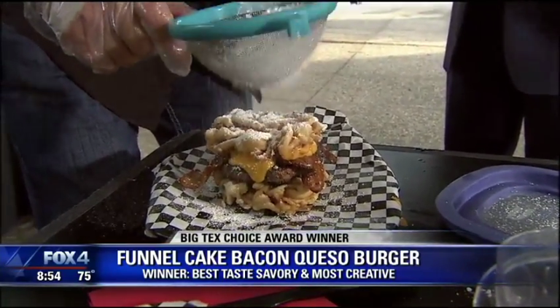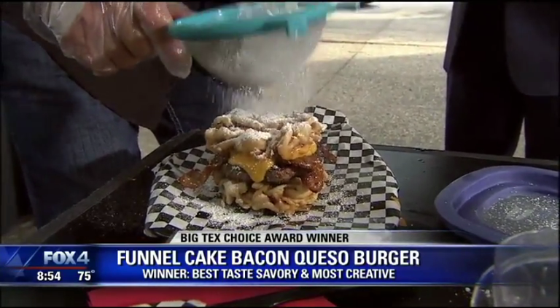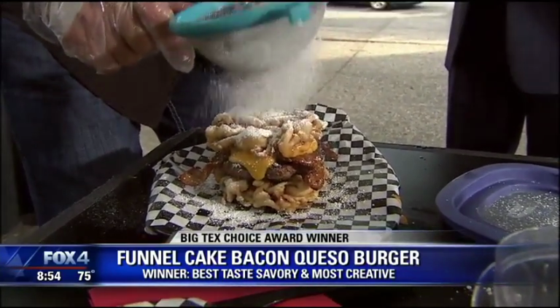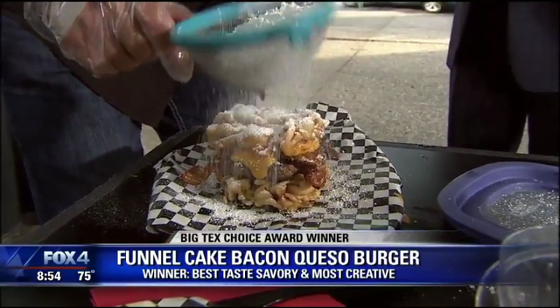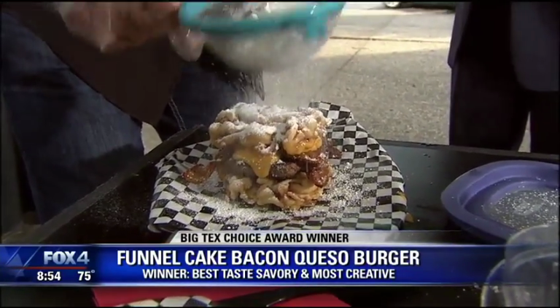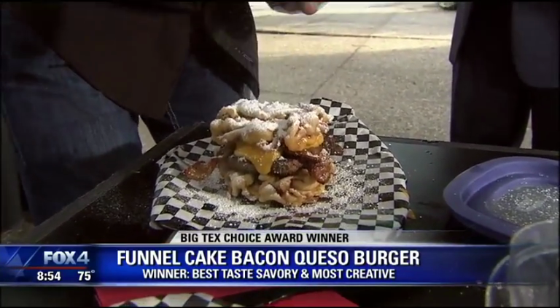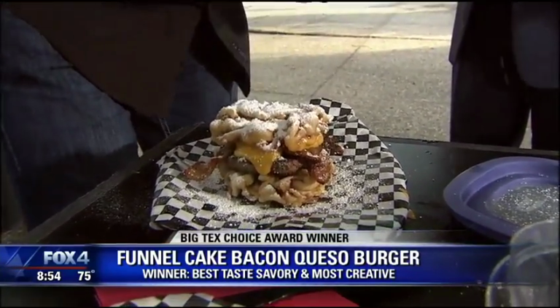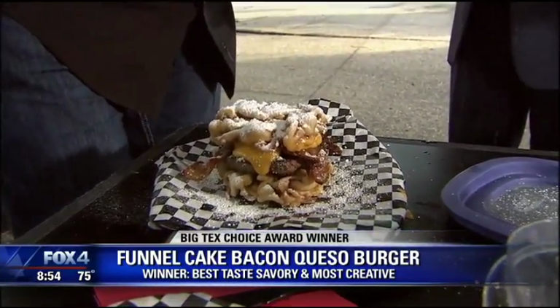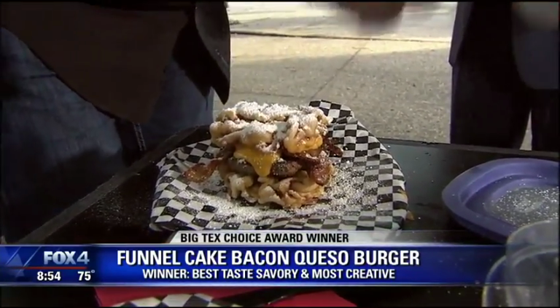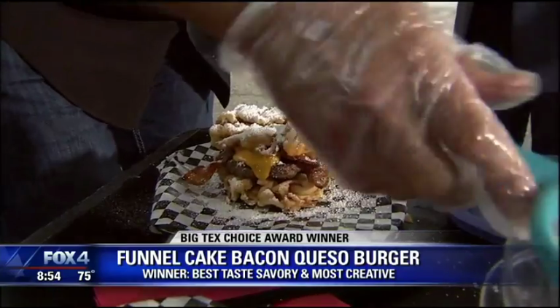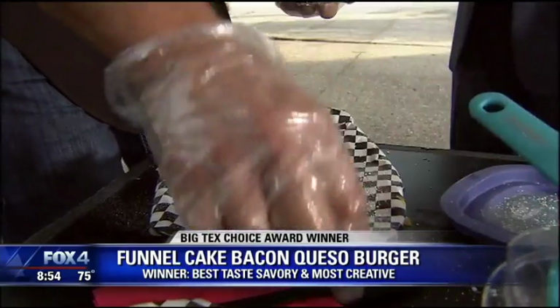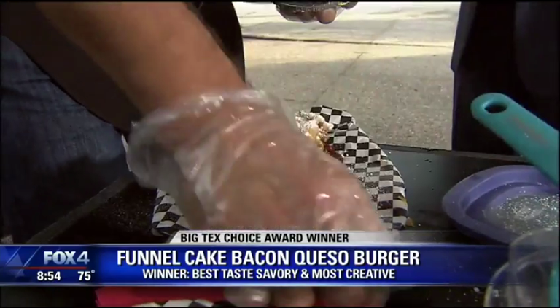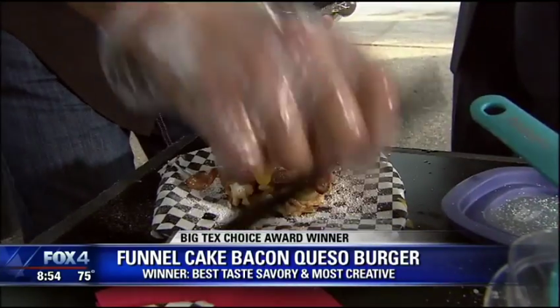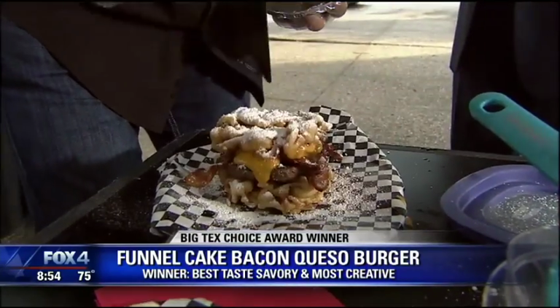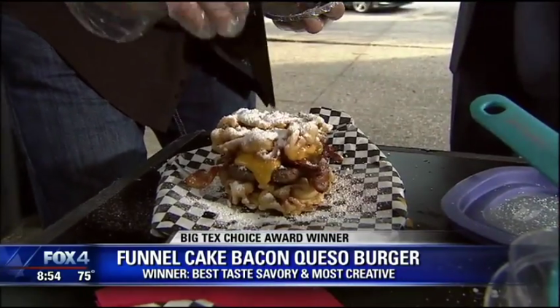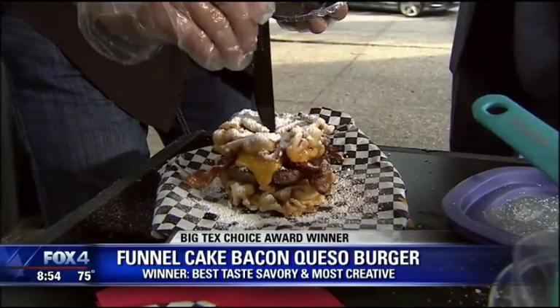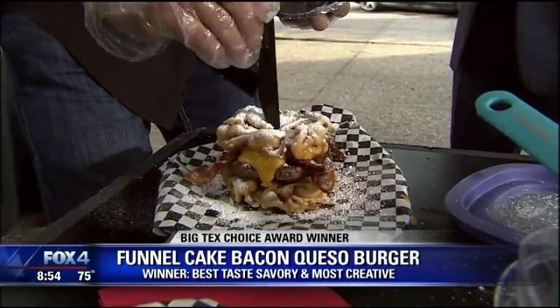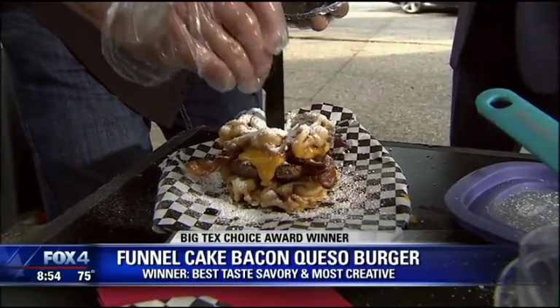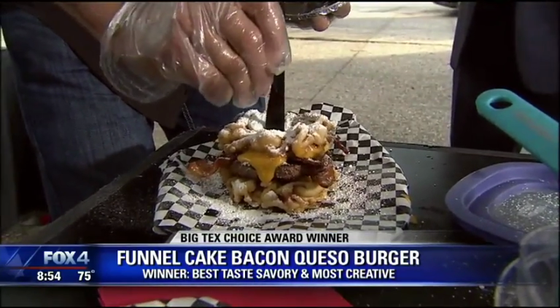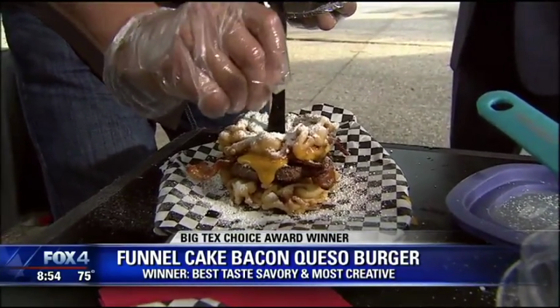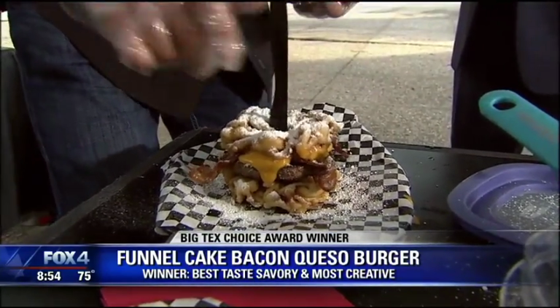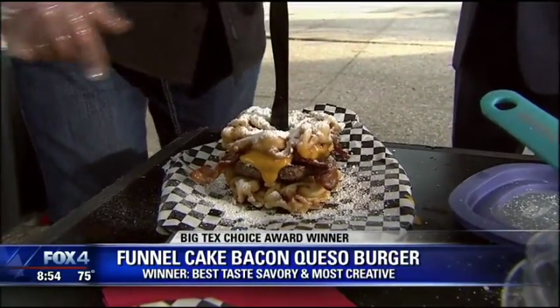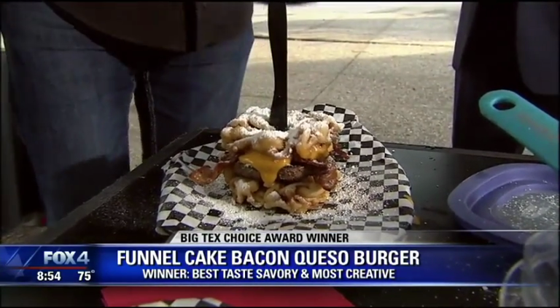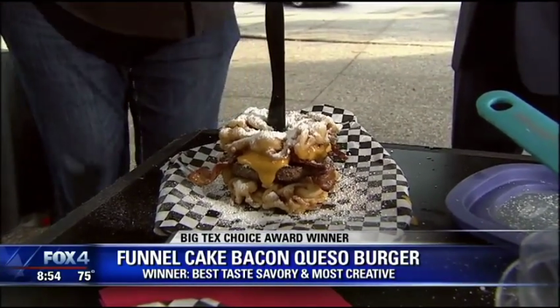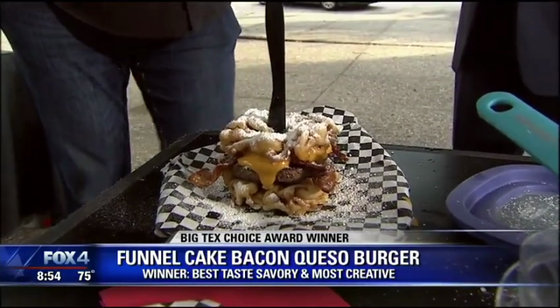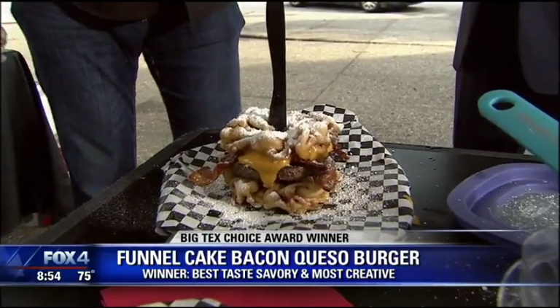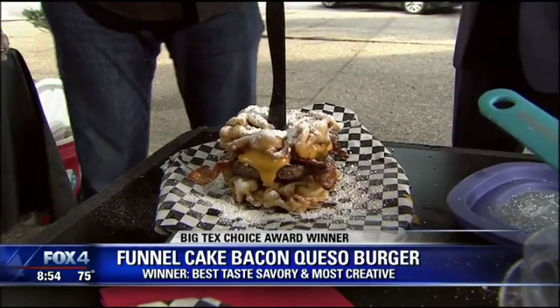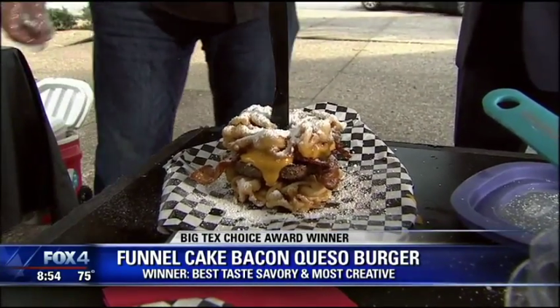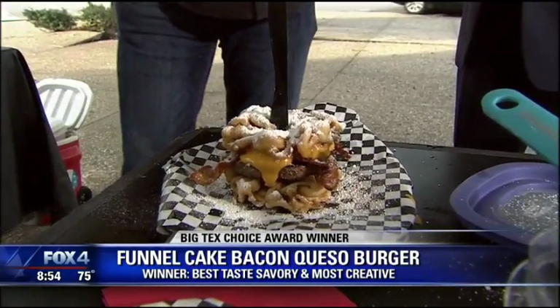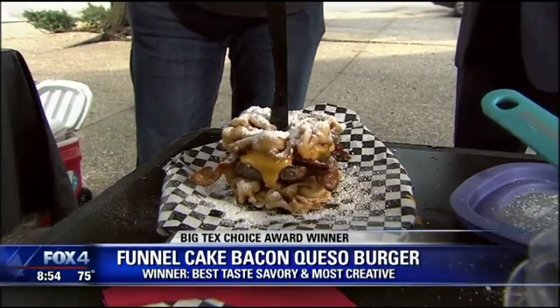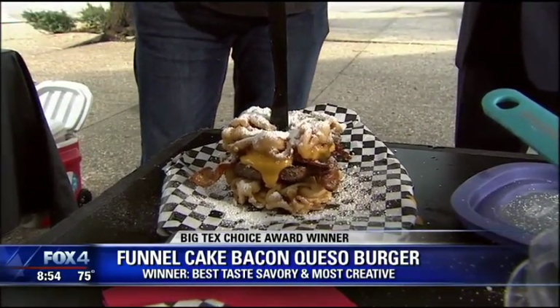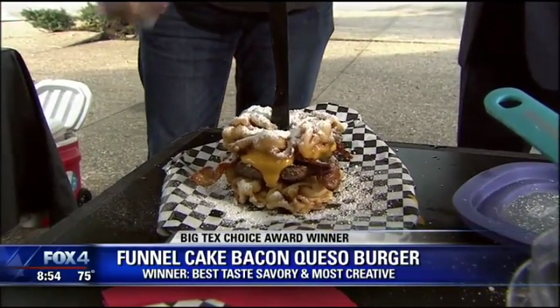The State Fair of Texas opens September 29th in Fair Park. There you have it. We'll be right back.